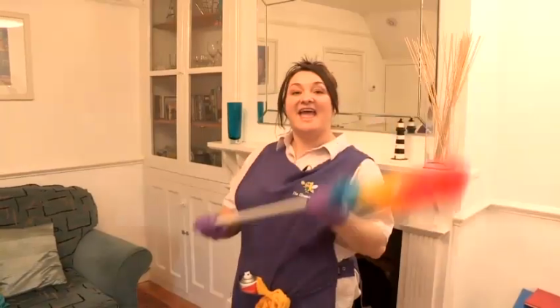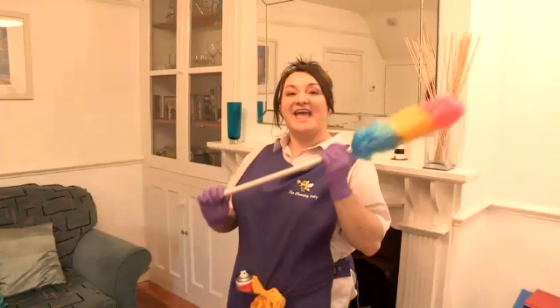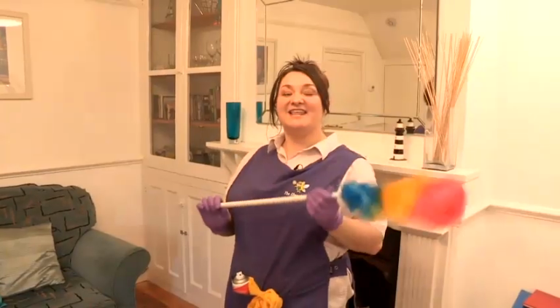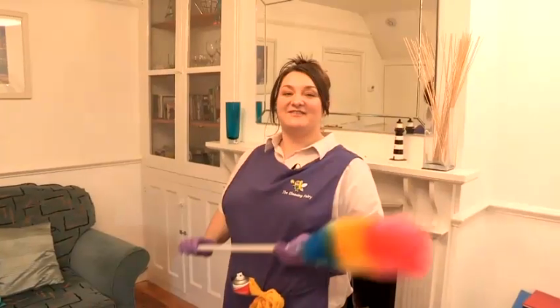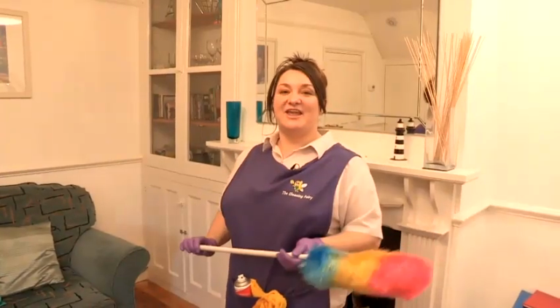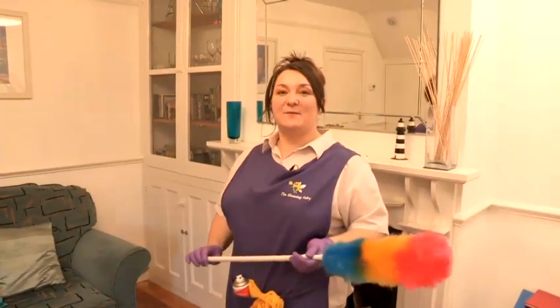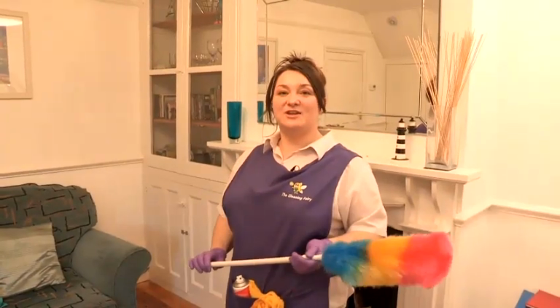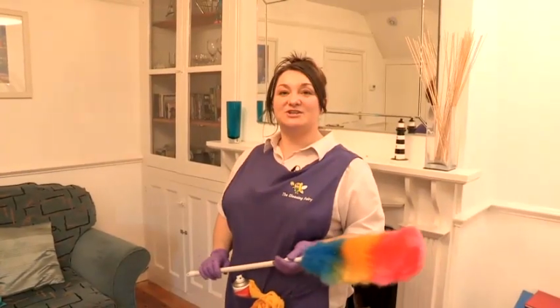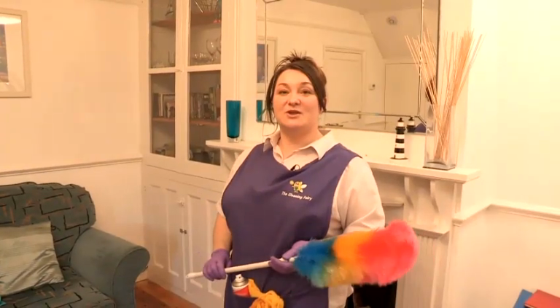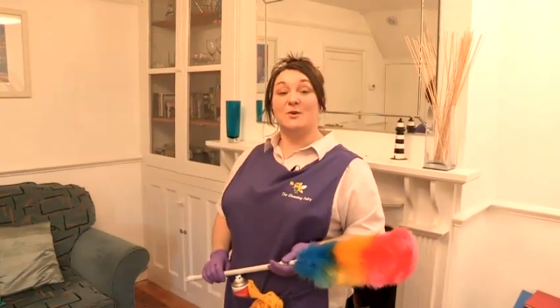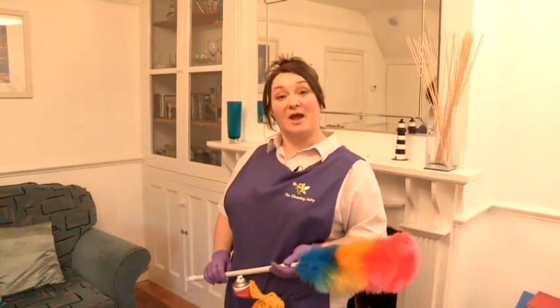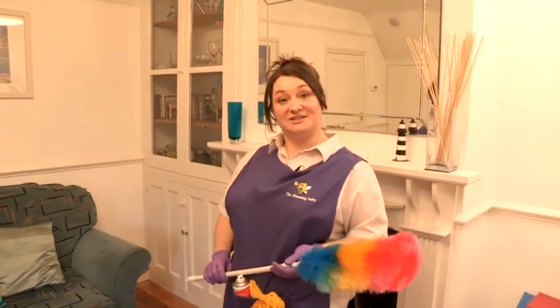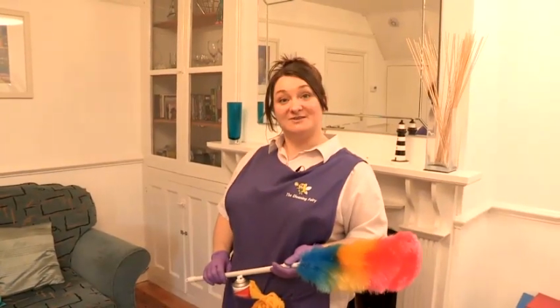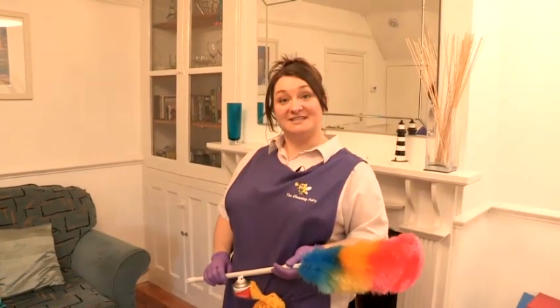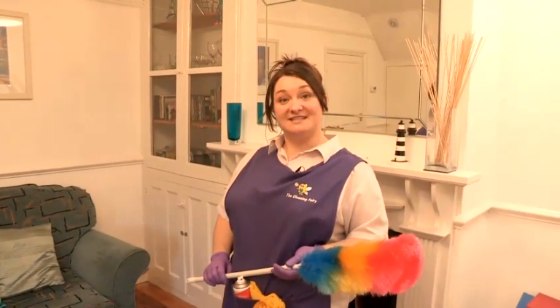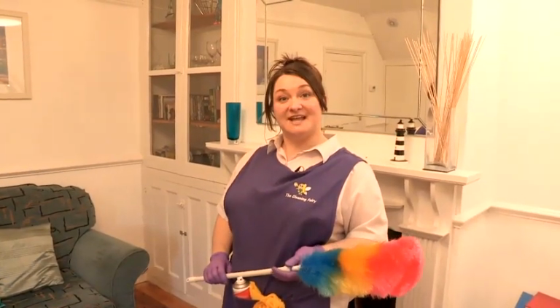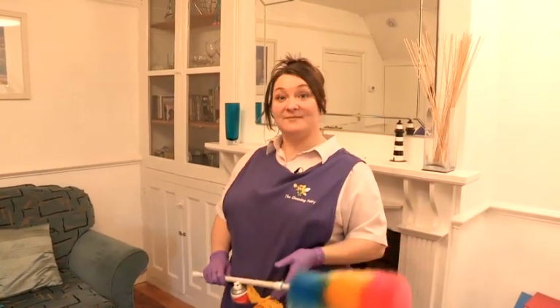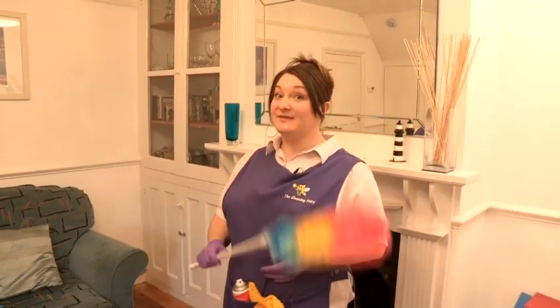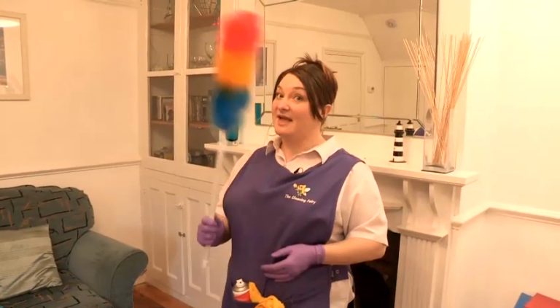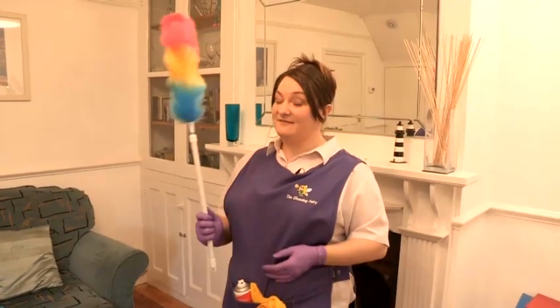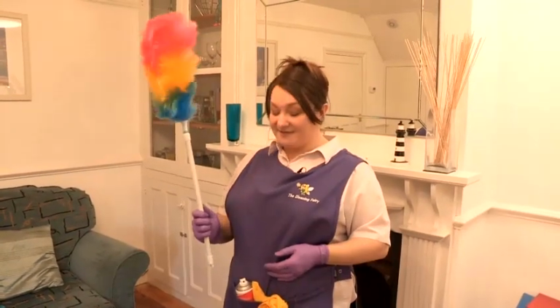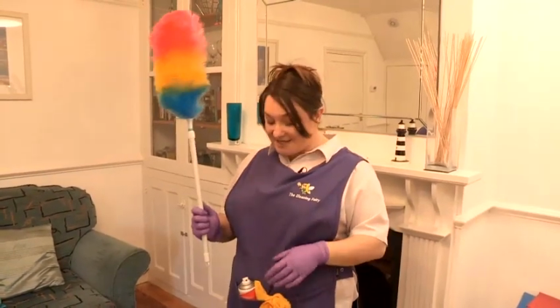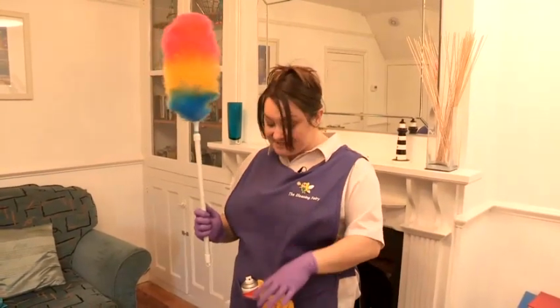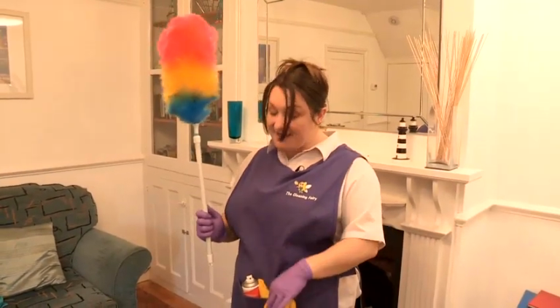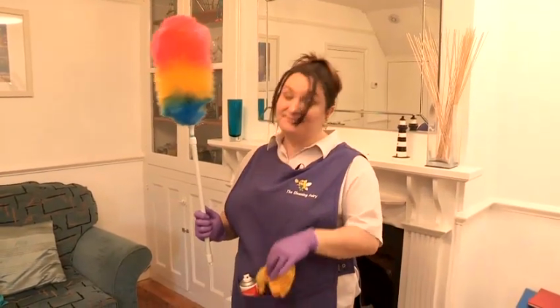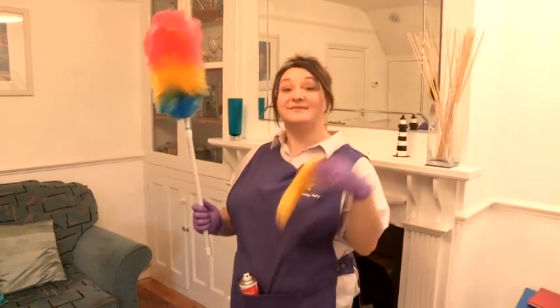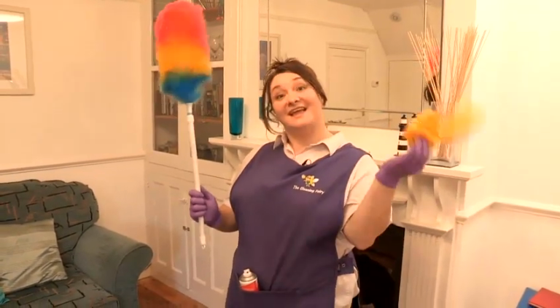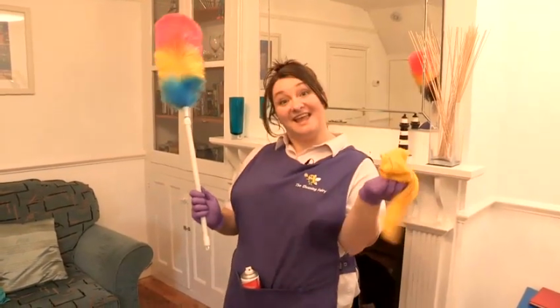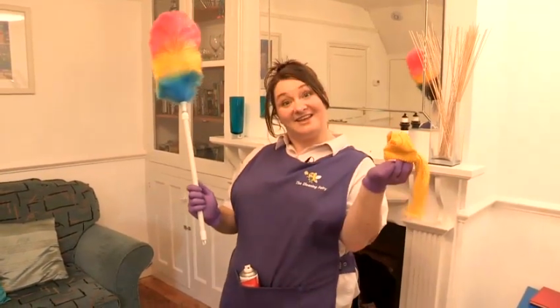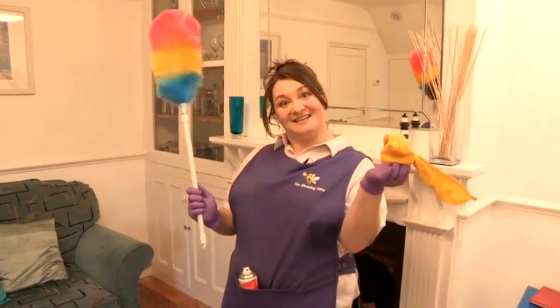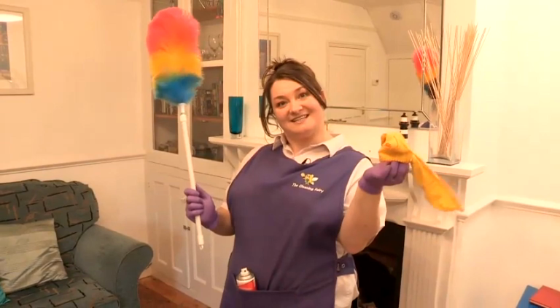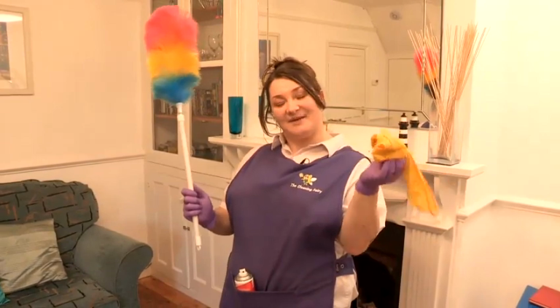In this video I'm going to show you how to use a duster, feather duster, and yellow duster.